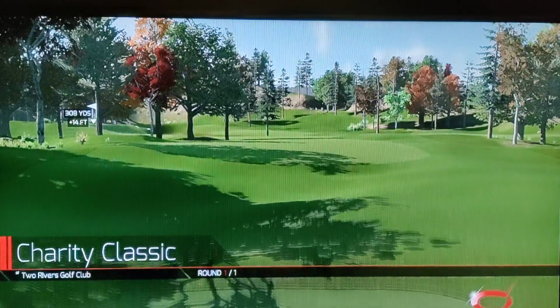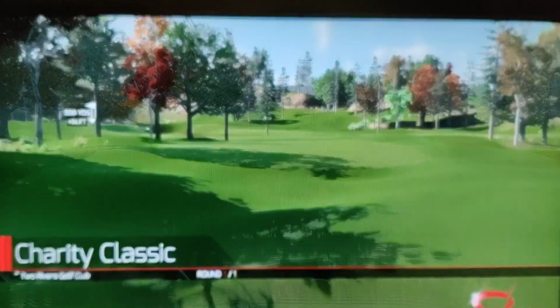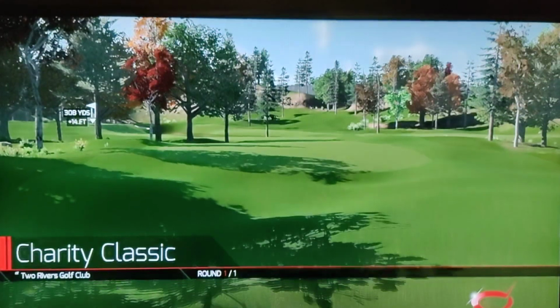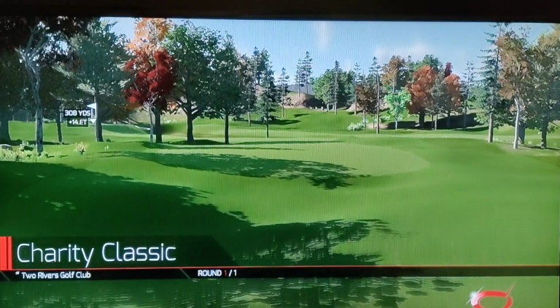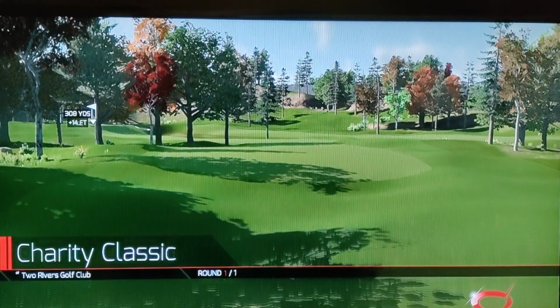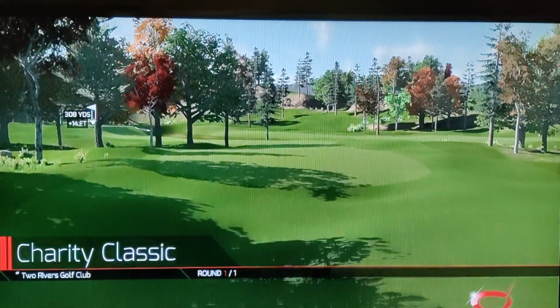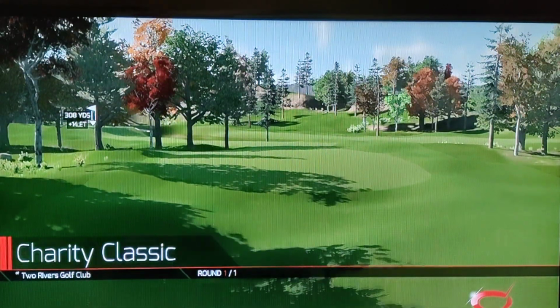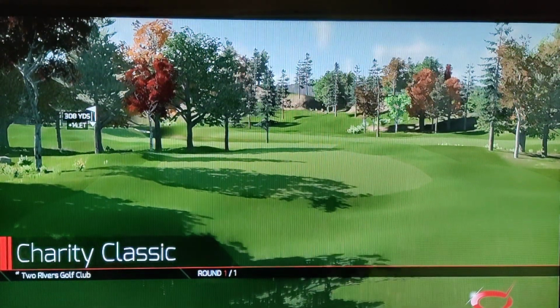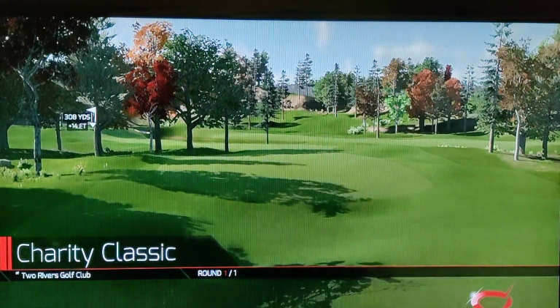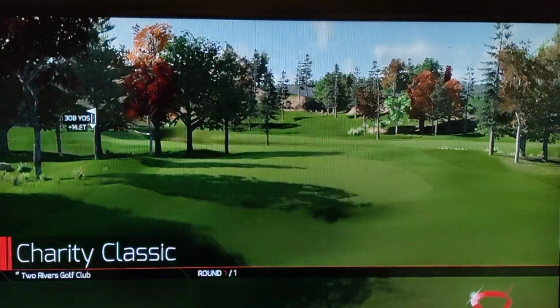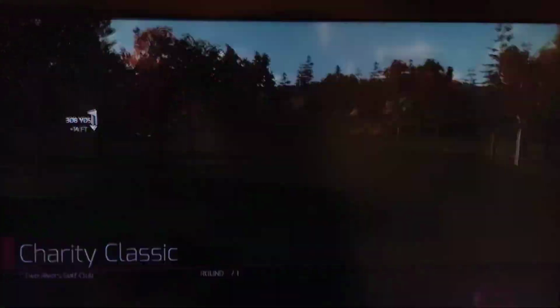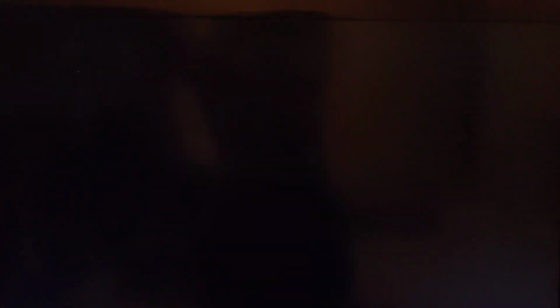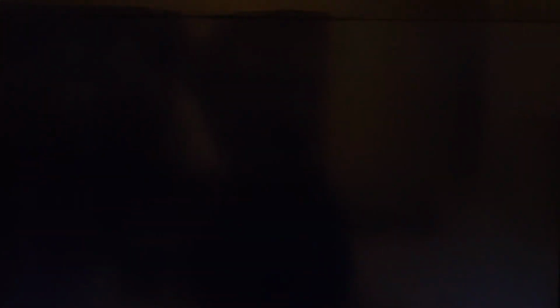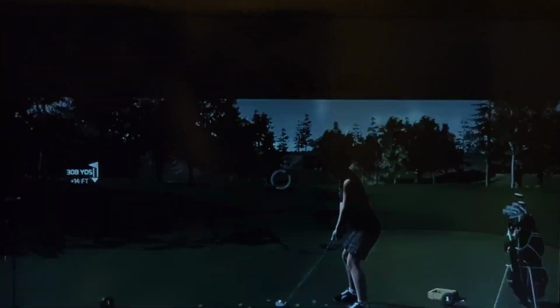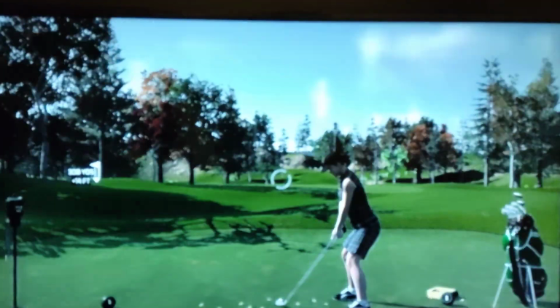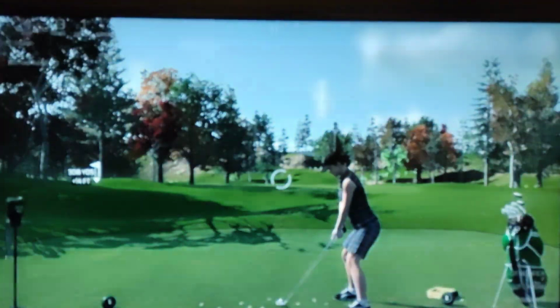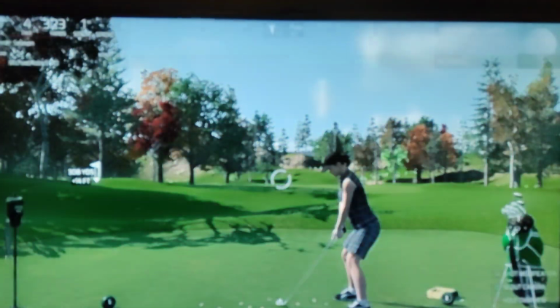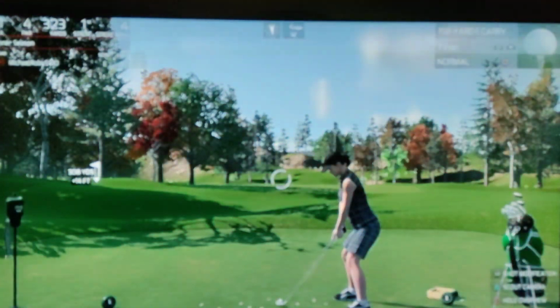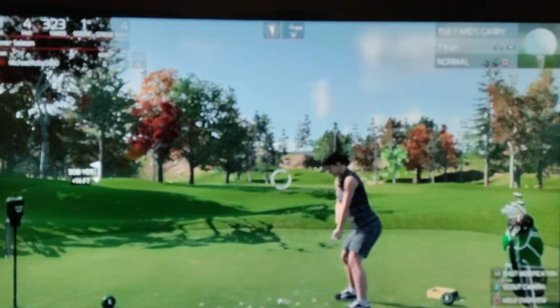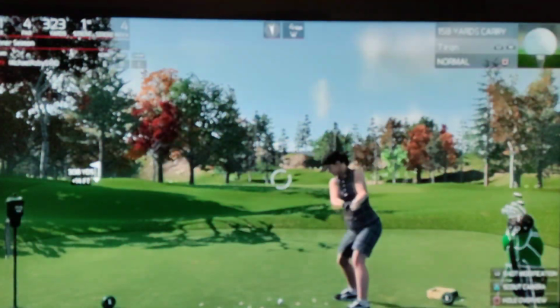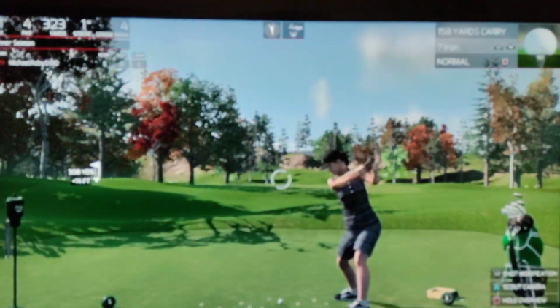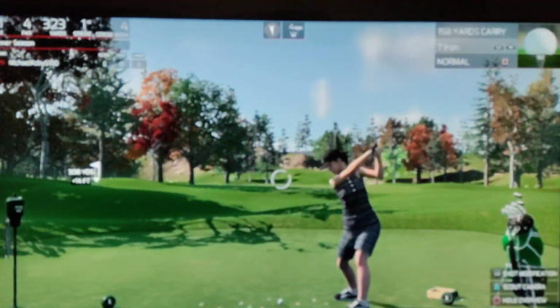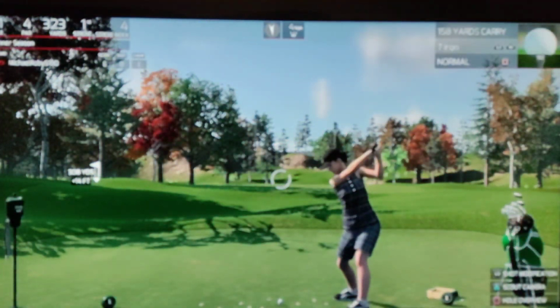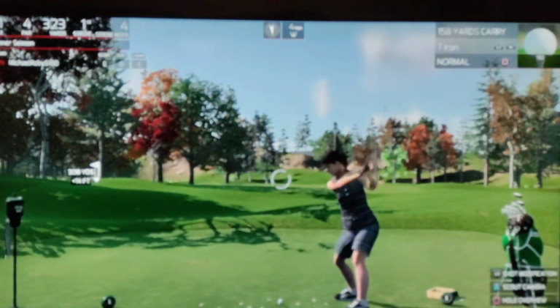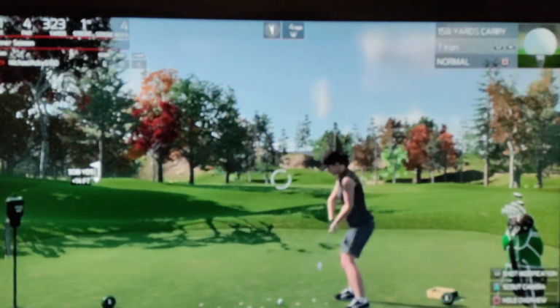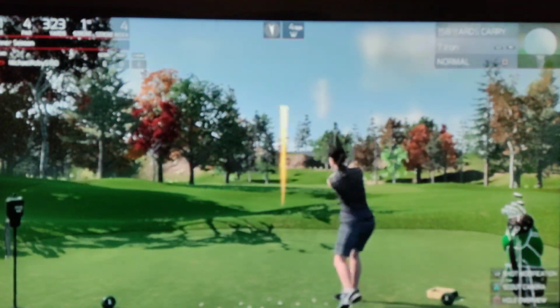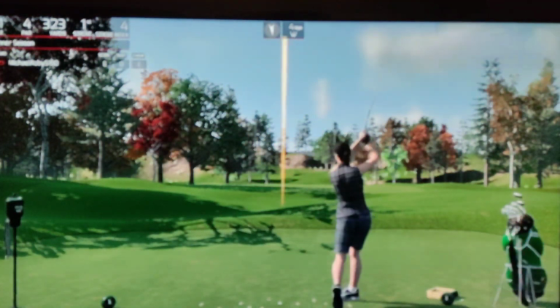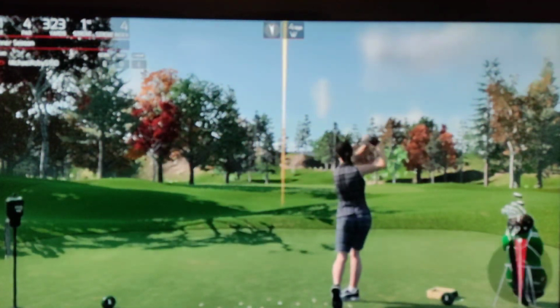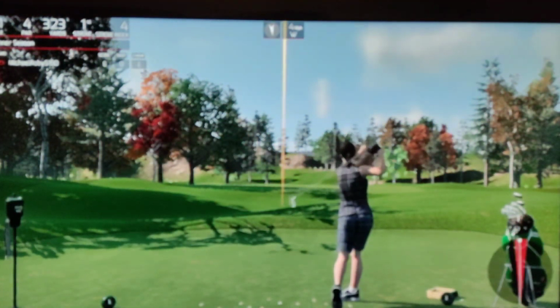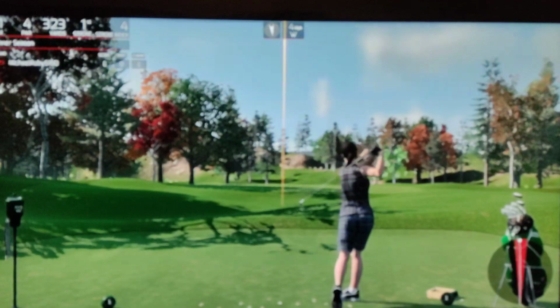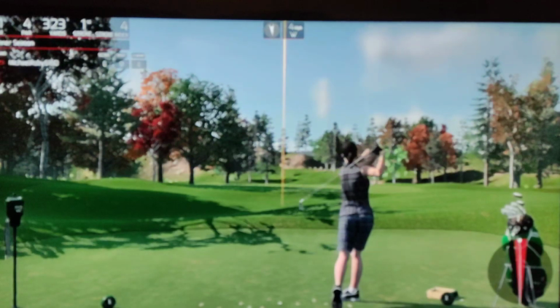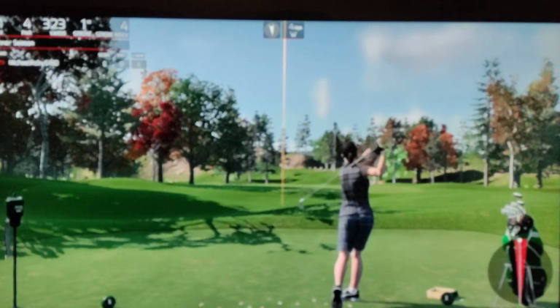Hi there, my name is John. I would like to welcome you to this new event, only one round.